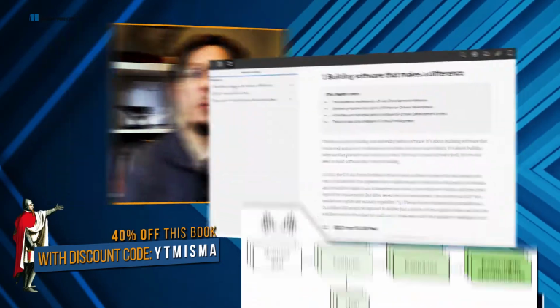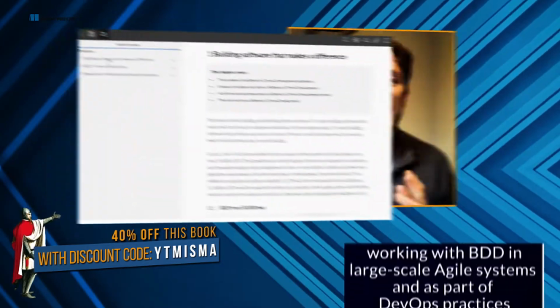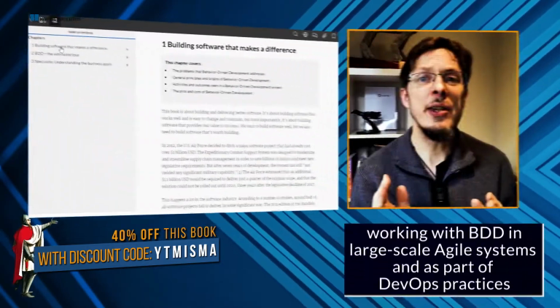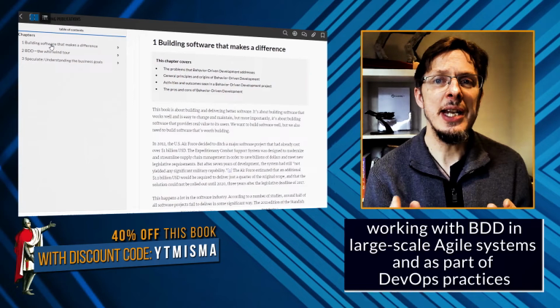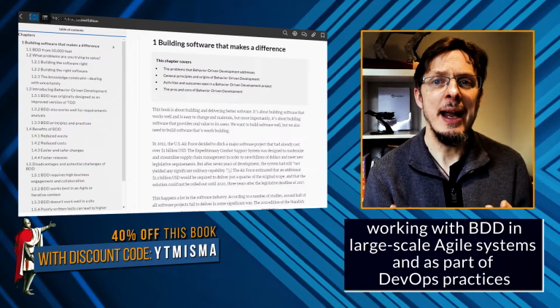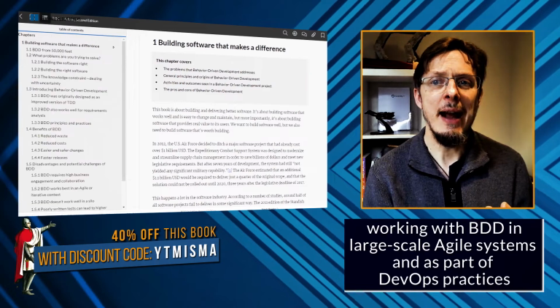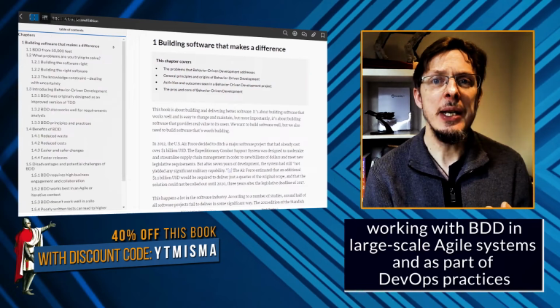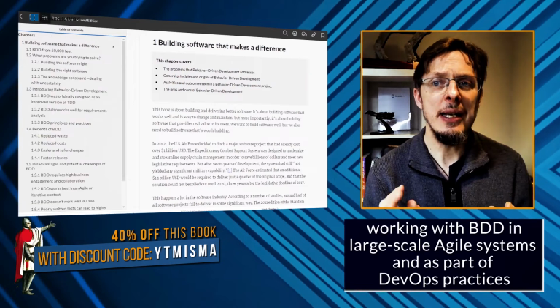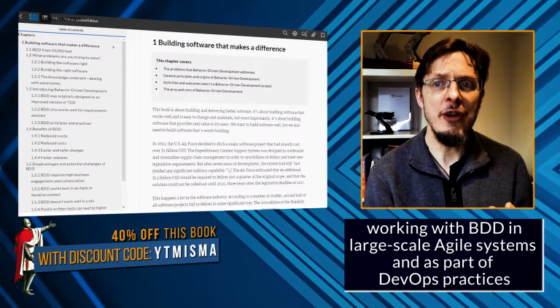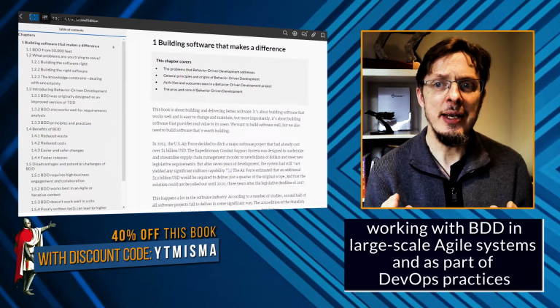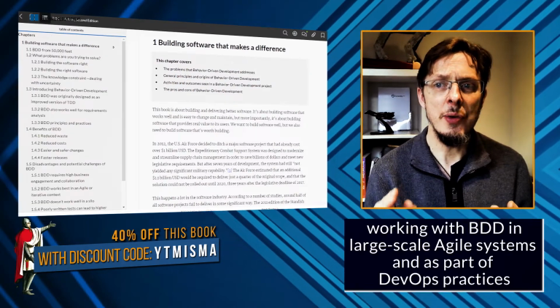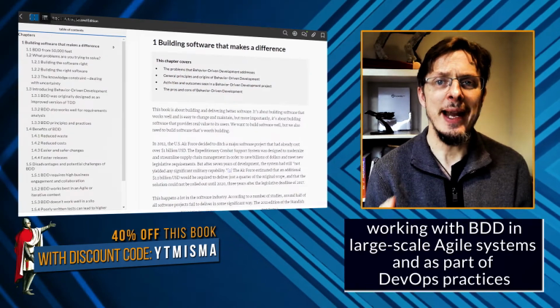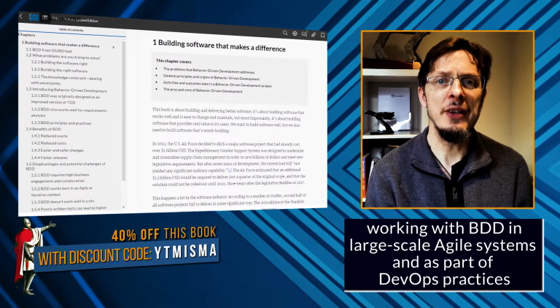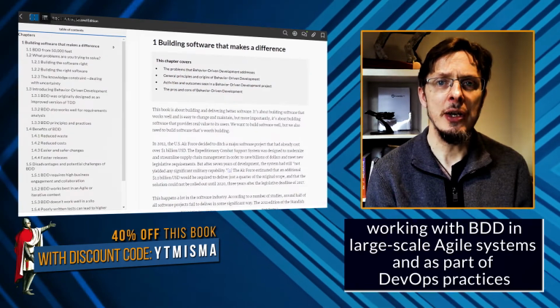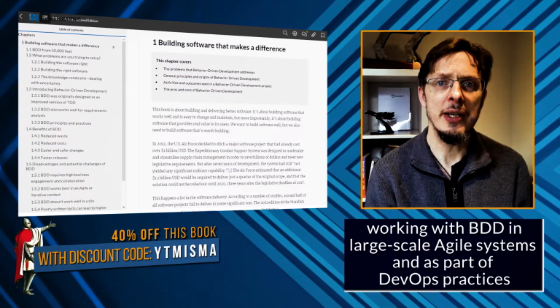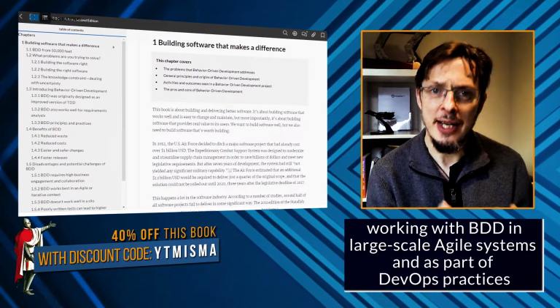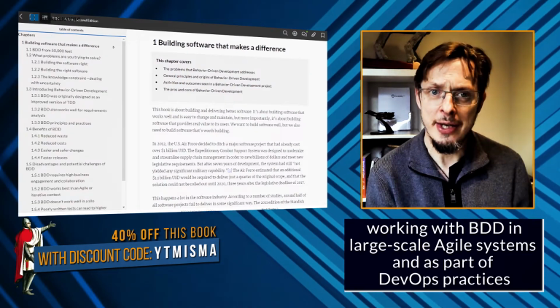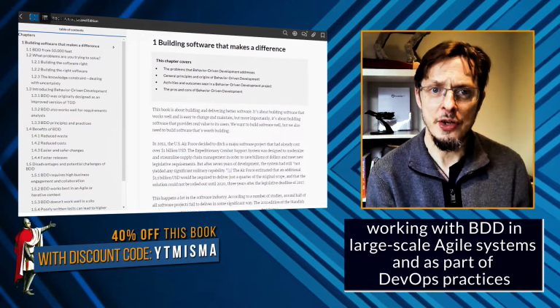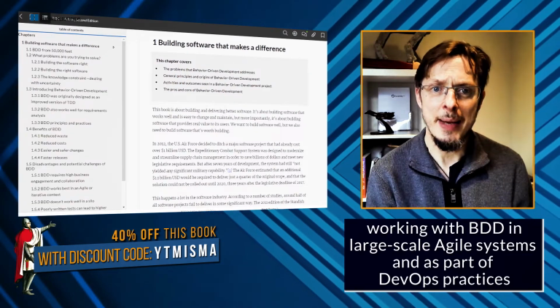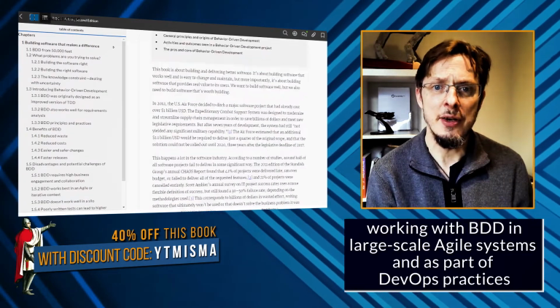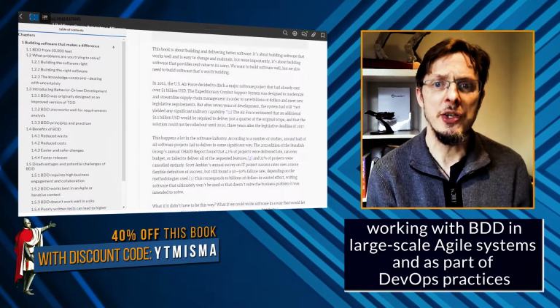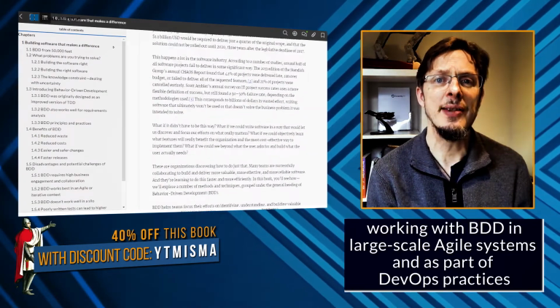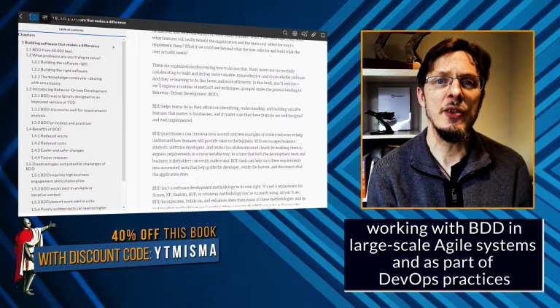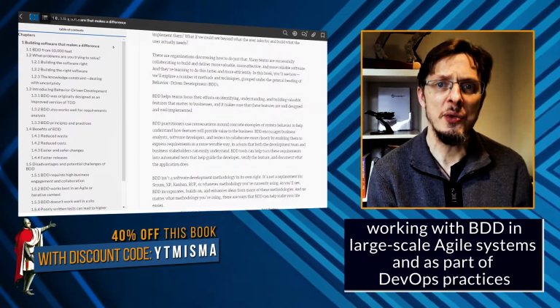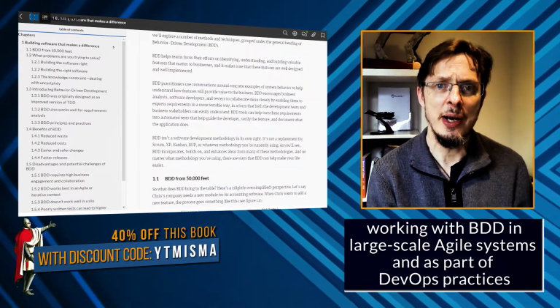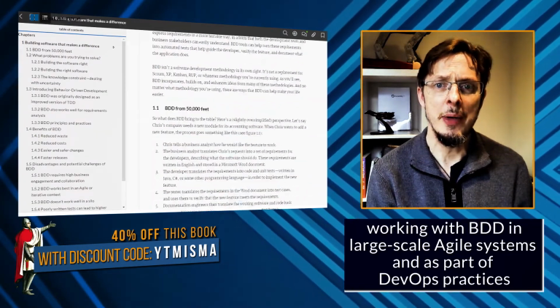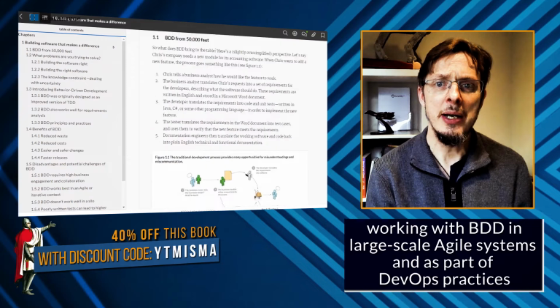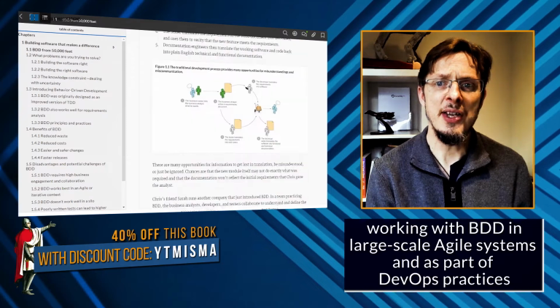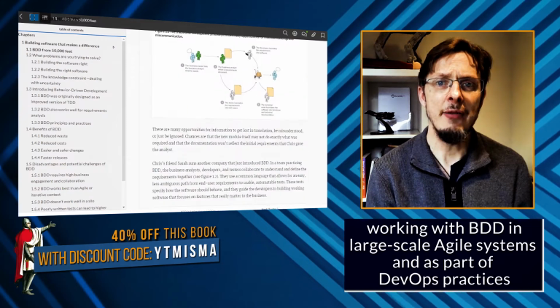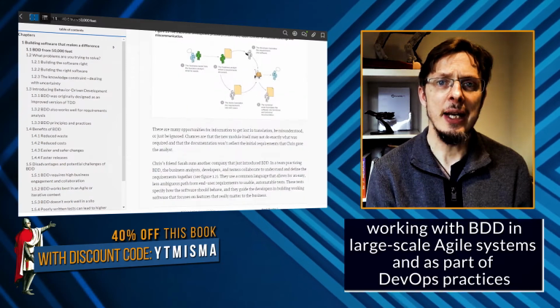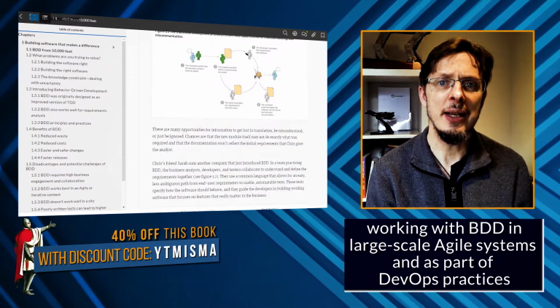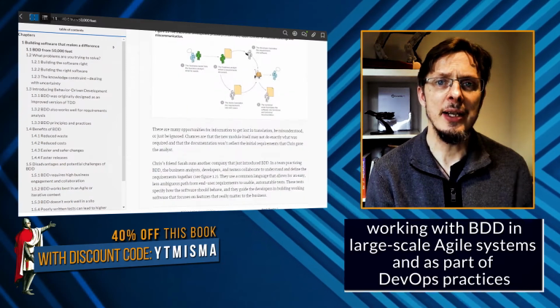We'll even see how BDD fits into other agile and scaled agile methodologies, such as Scrum, SAFe, and XScale.